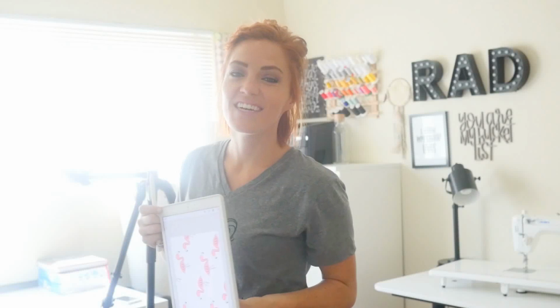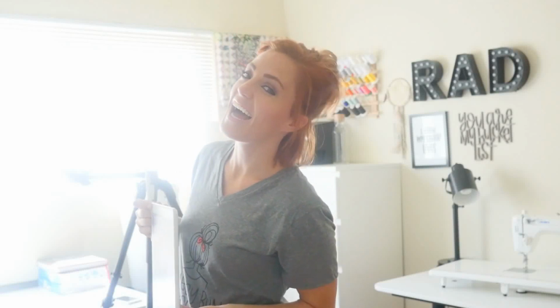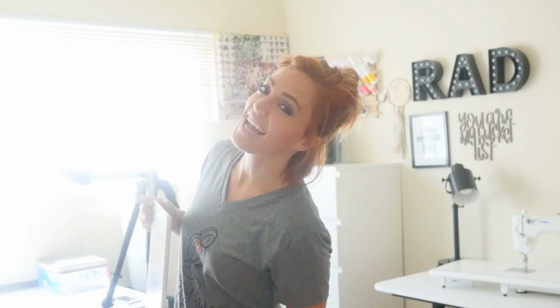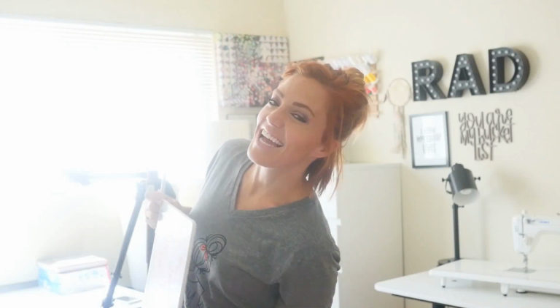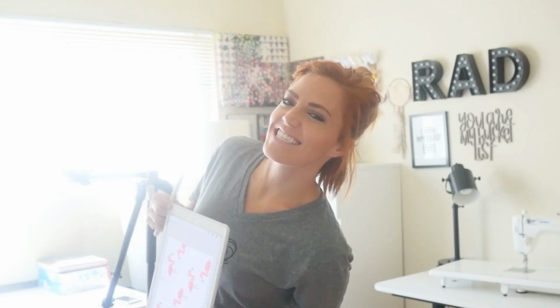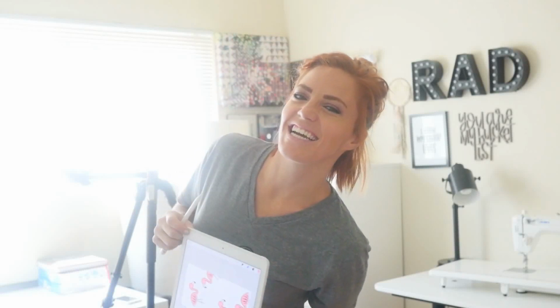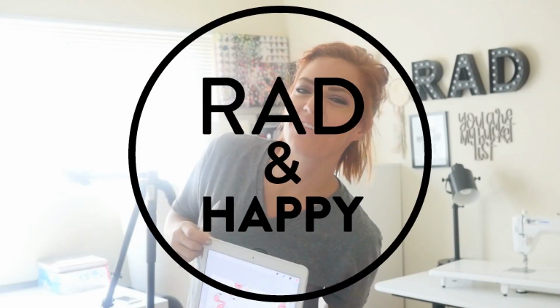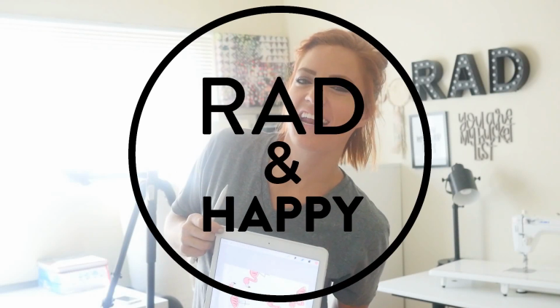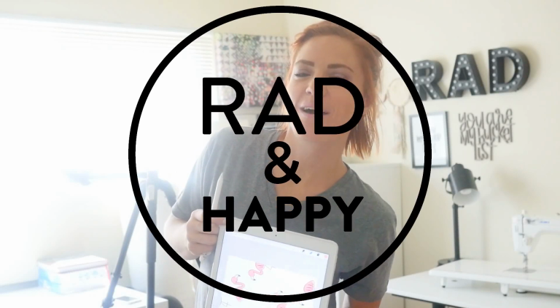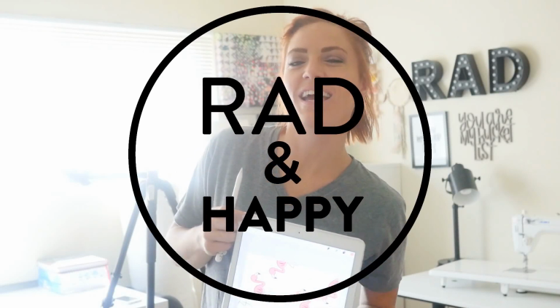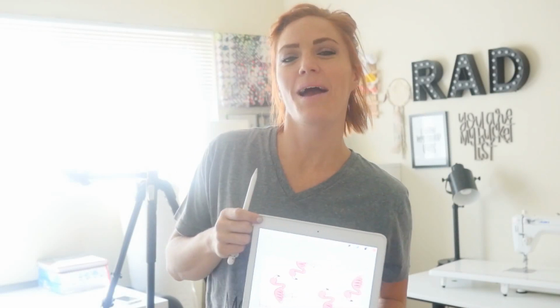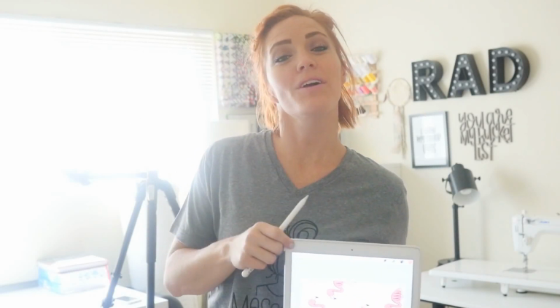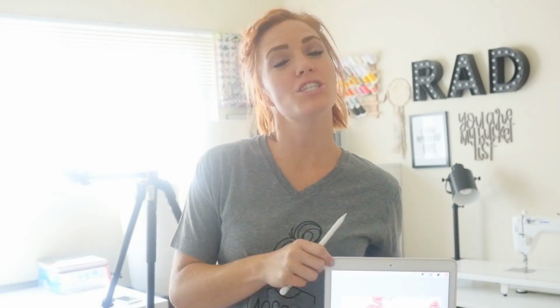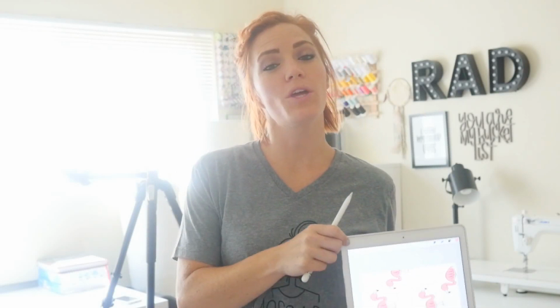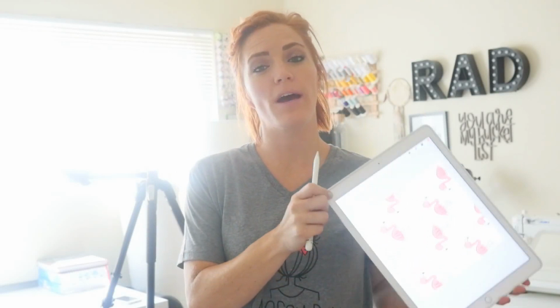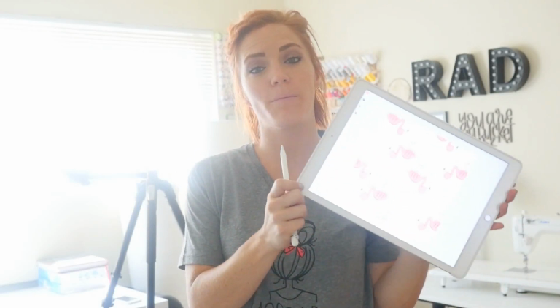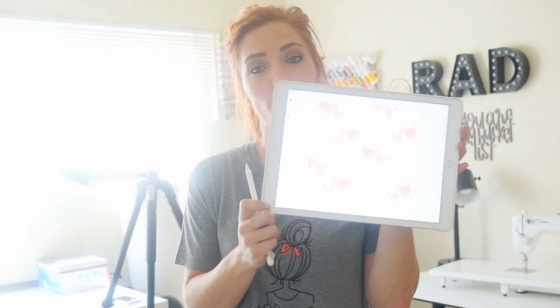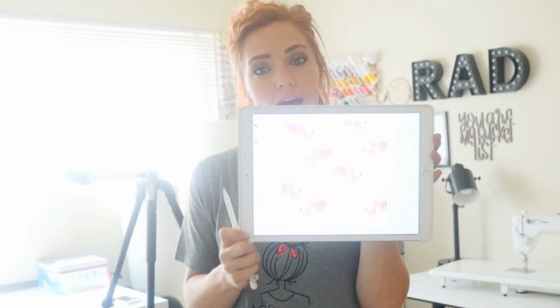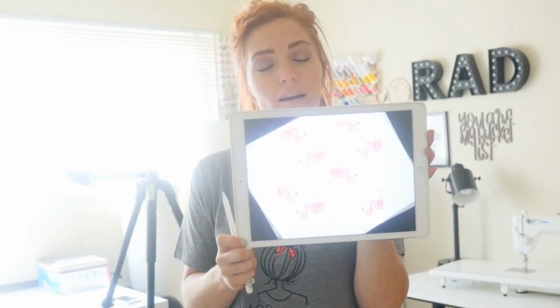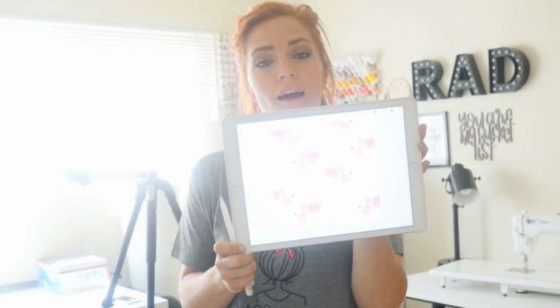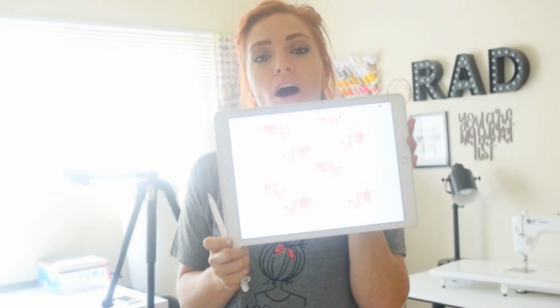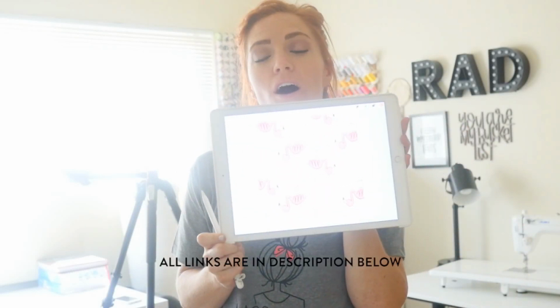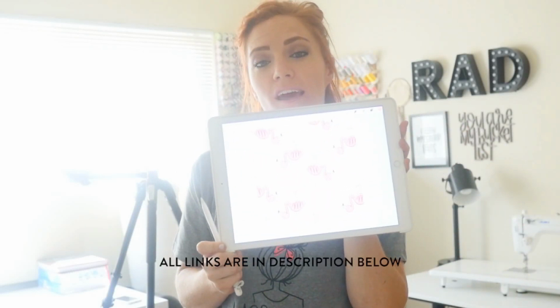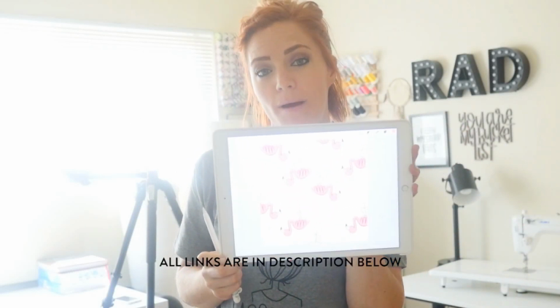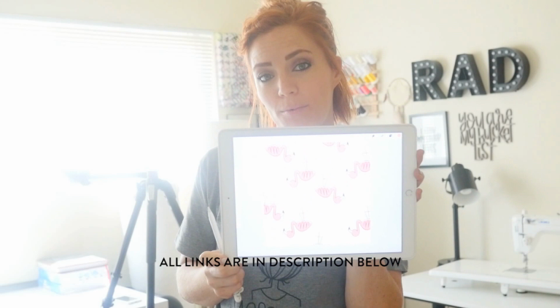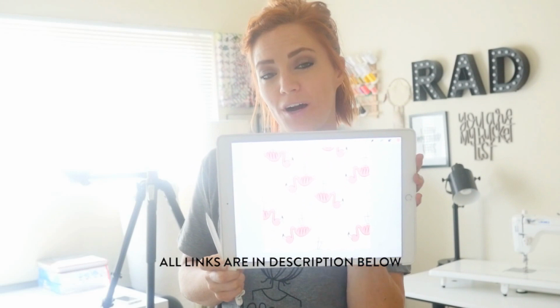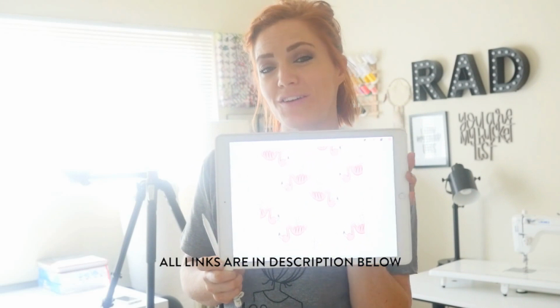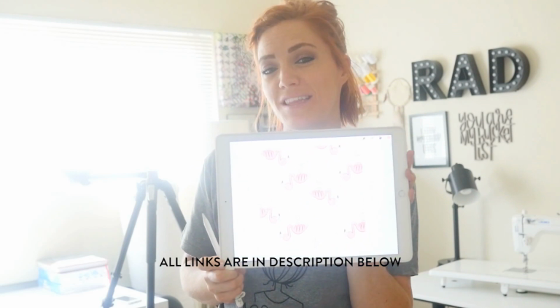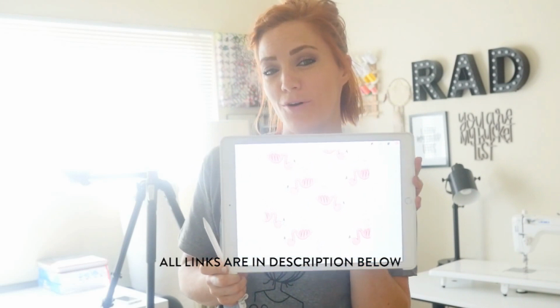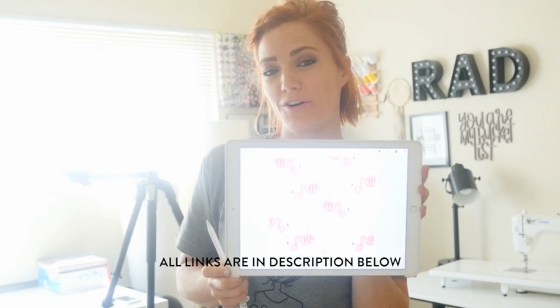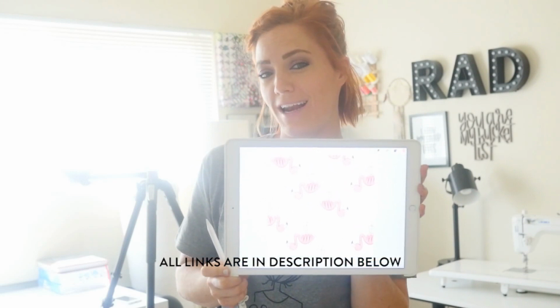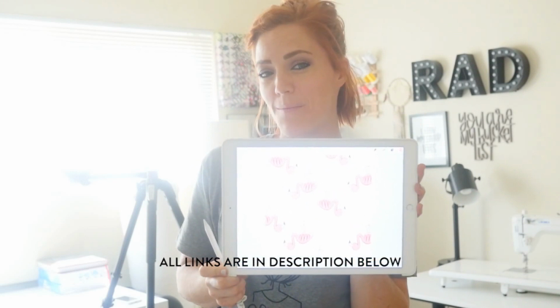Hi guys, it's Tara from Rad and Happy. I'm going to show you how to make a pattern on the iPad Pro using the Procreate app.